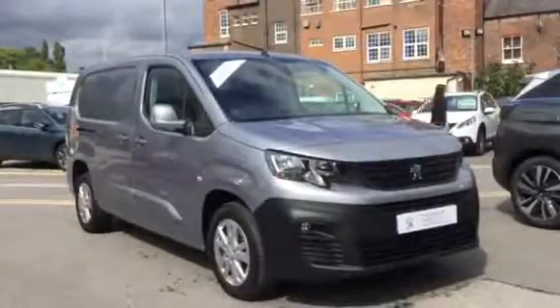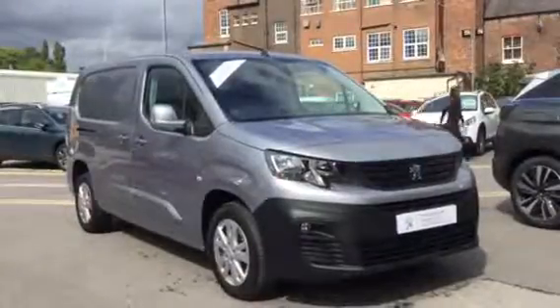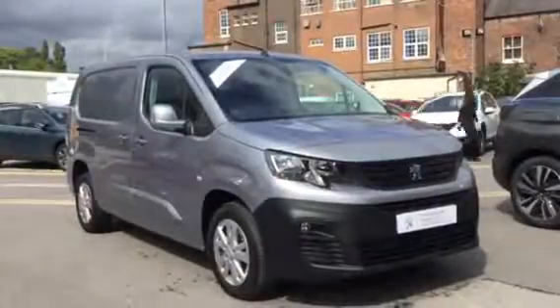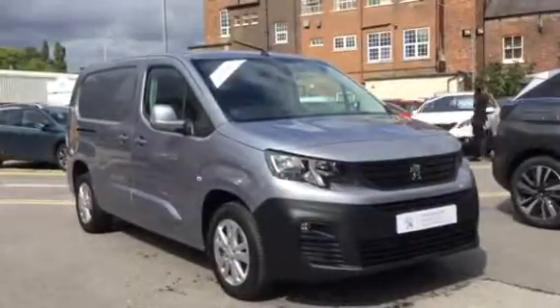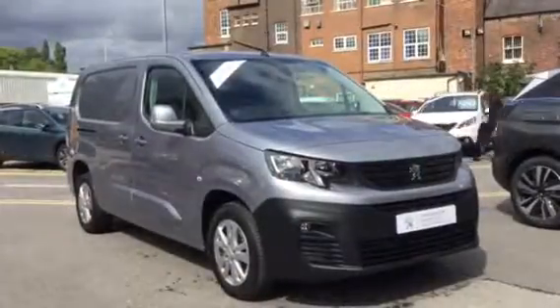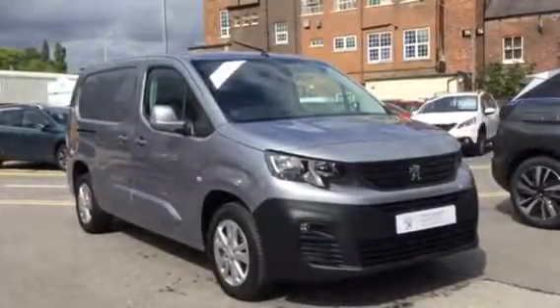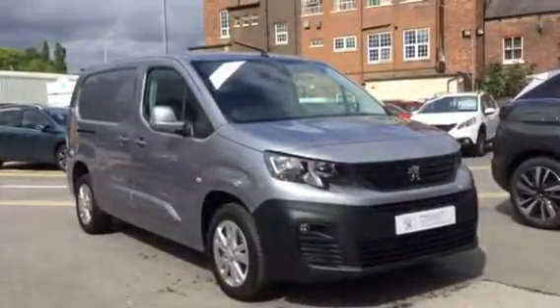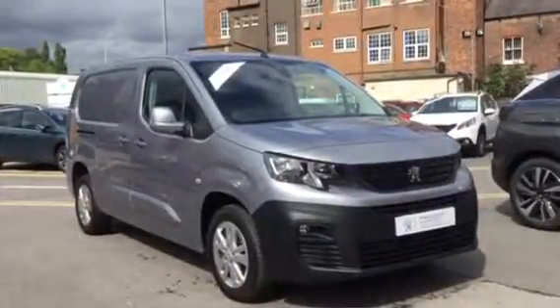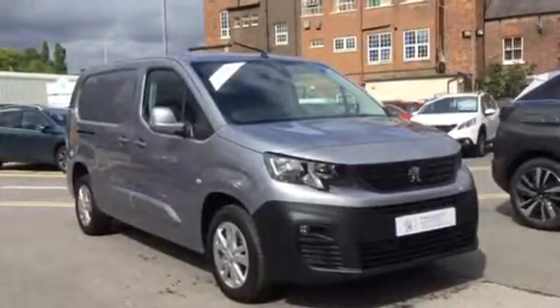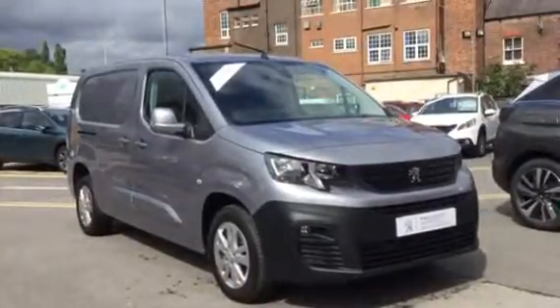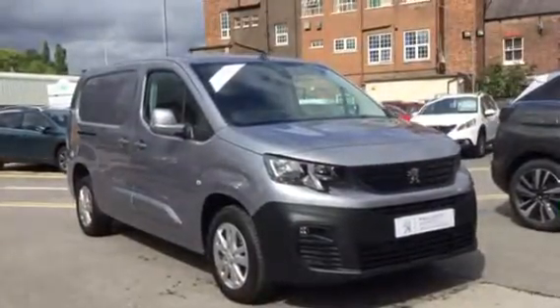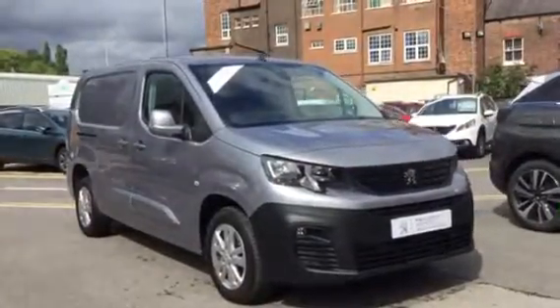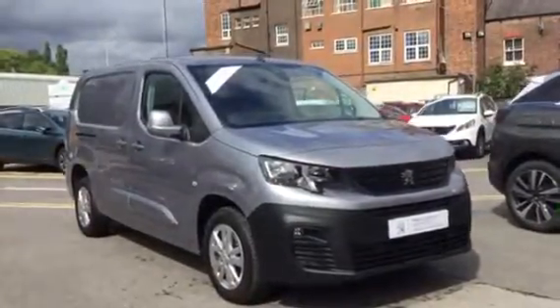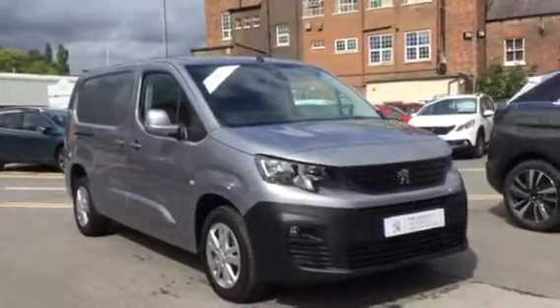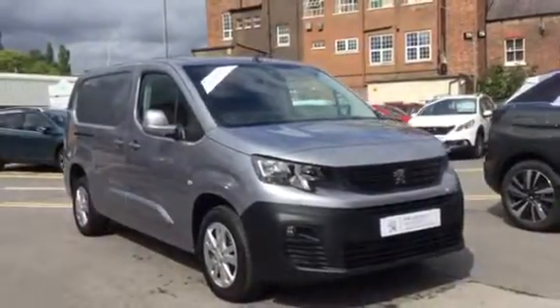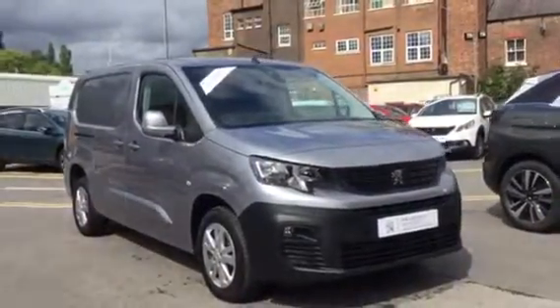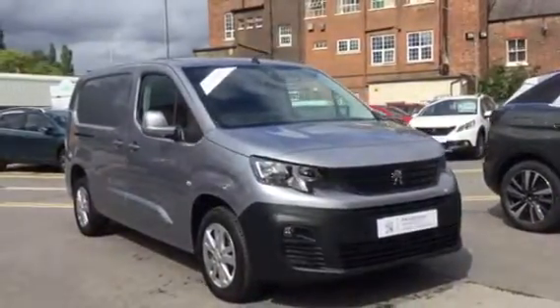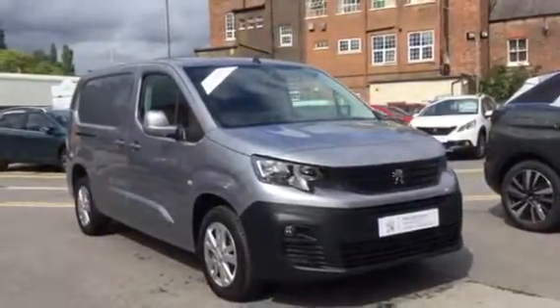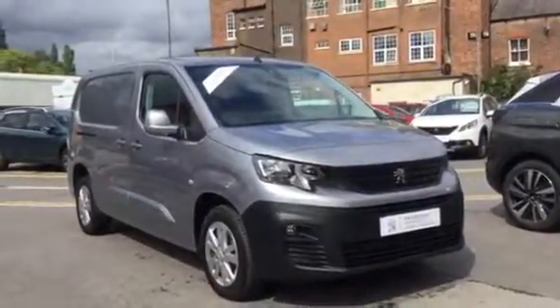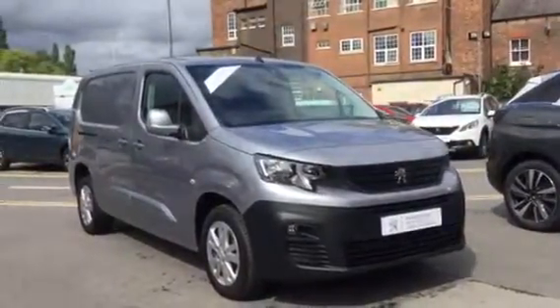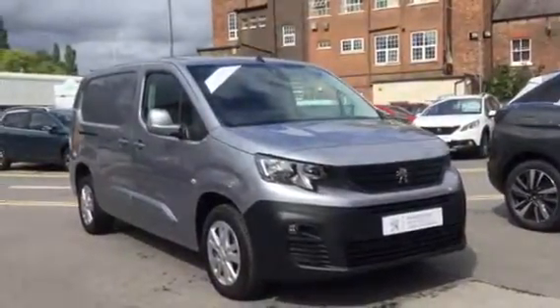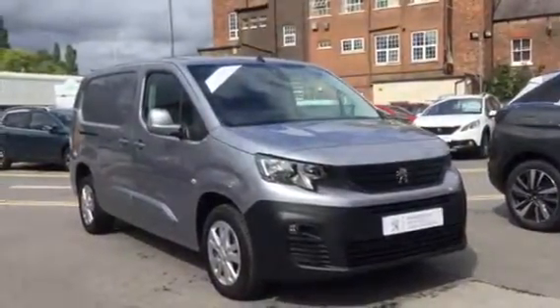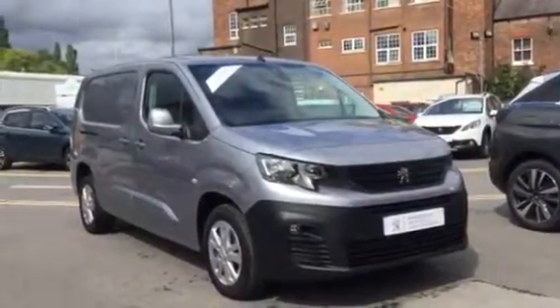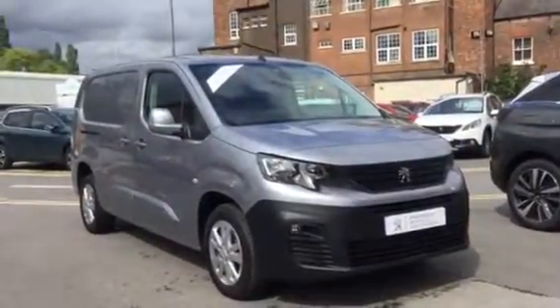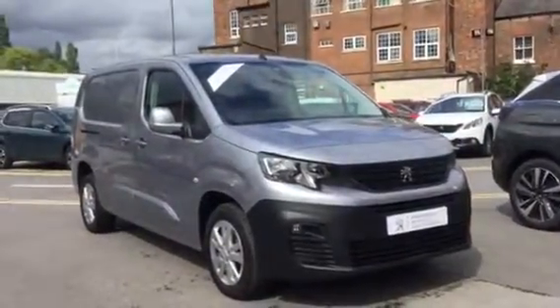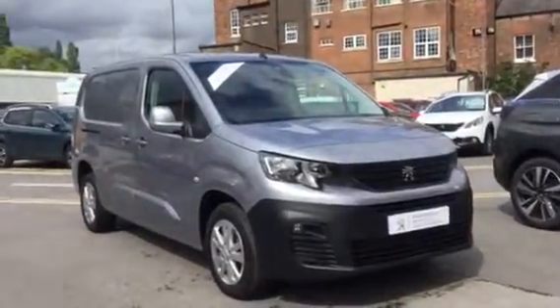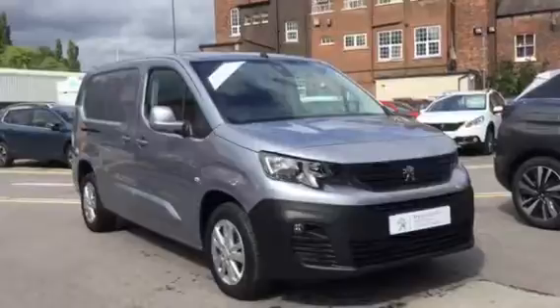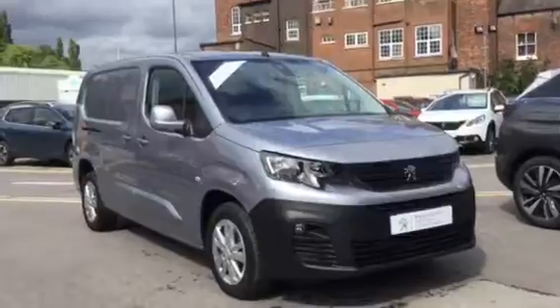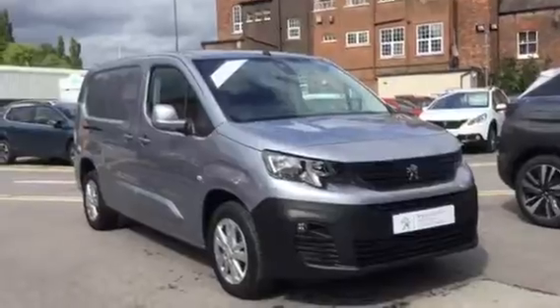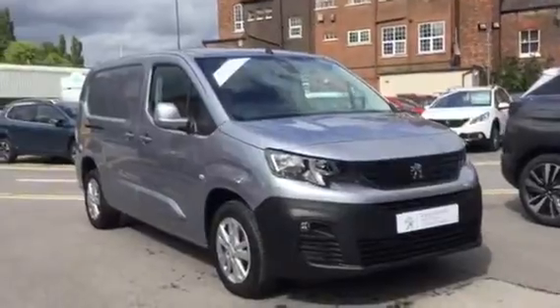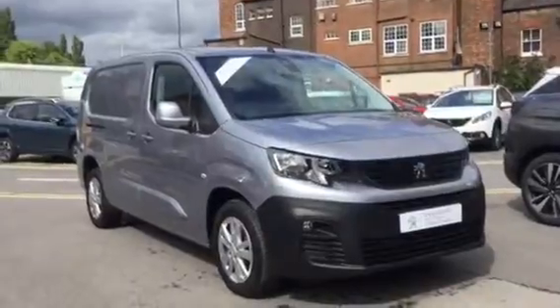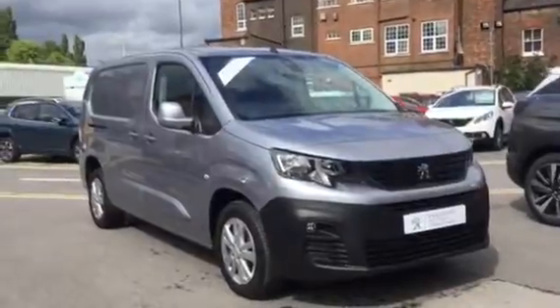Hi, I'm Anthony at JJ Cookson. I'm going to show you around this Parn Asphalt Long and what features come along with it.